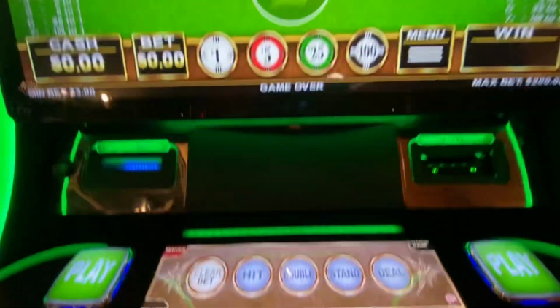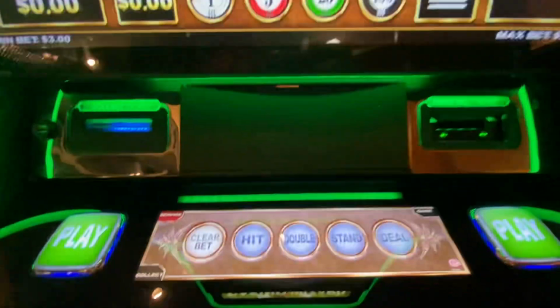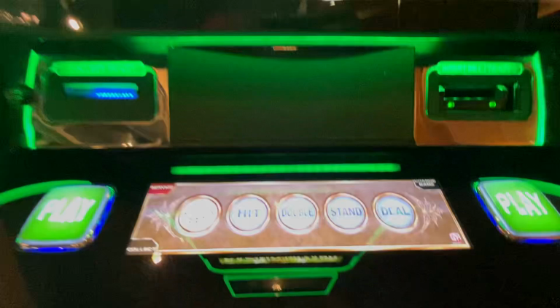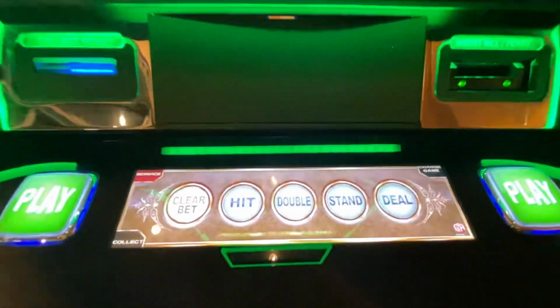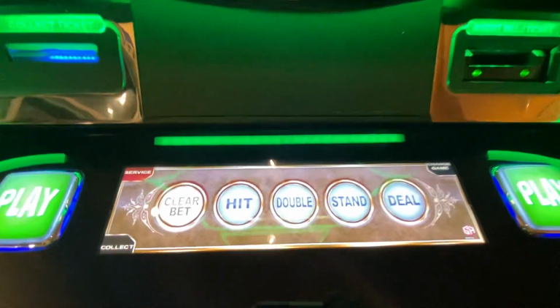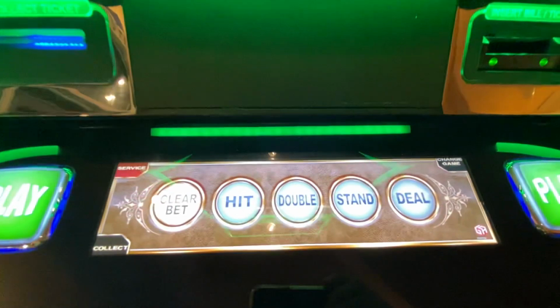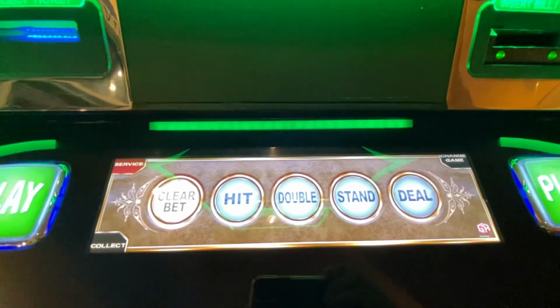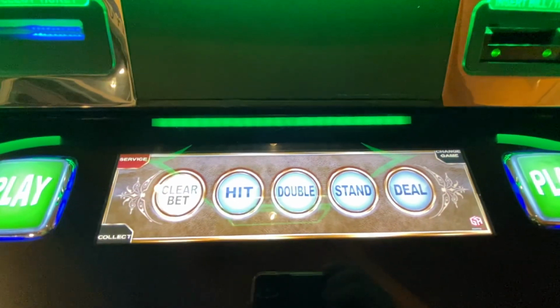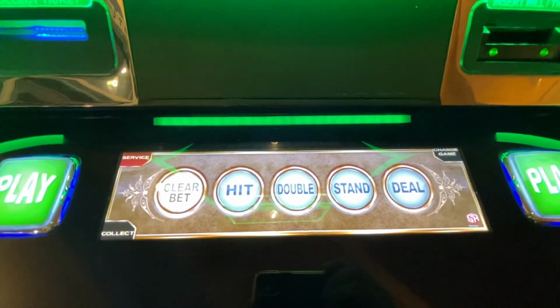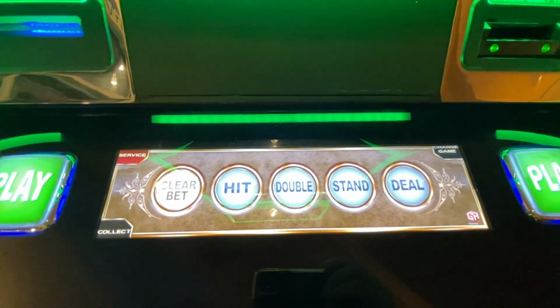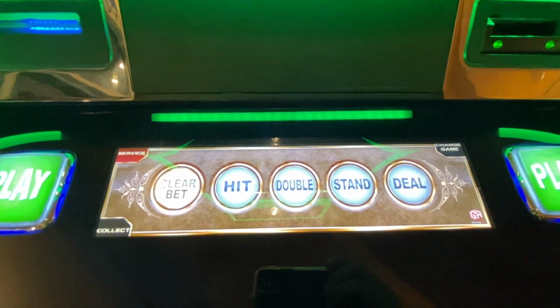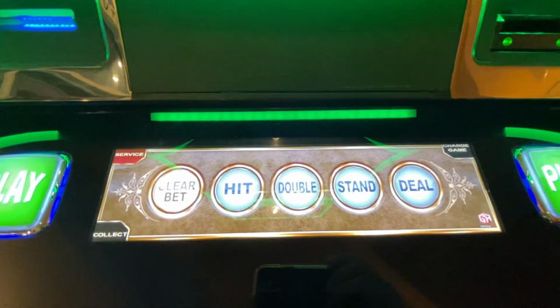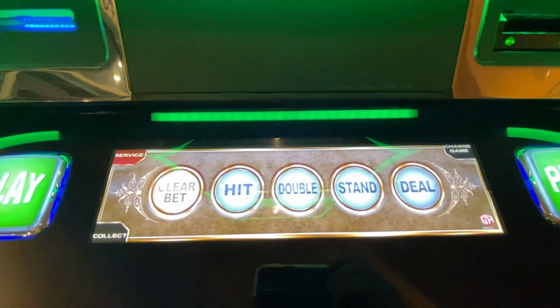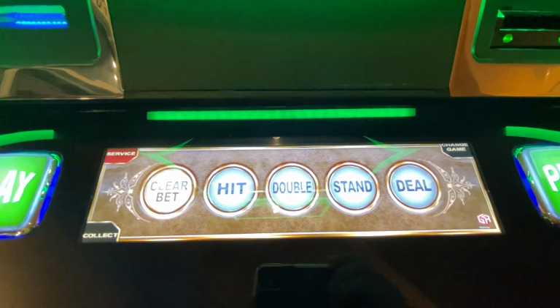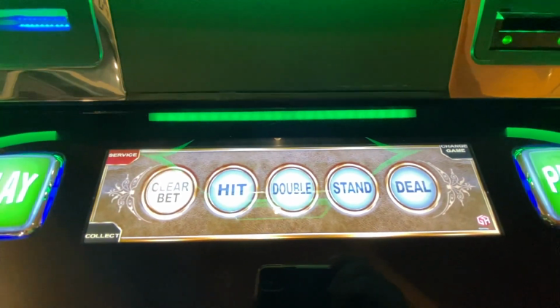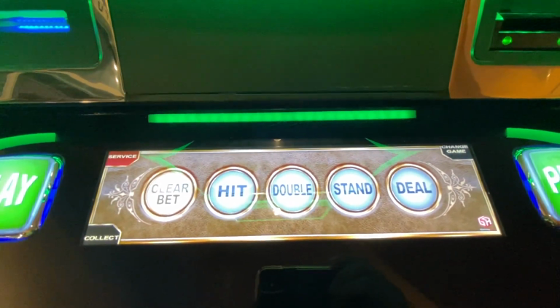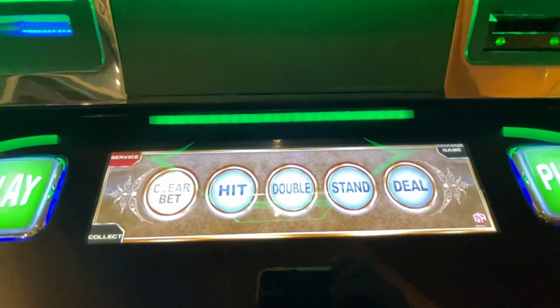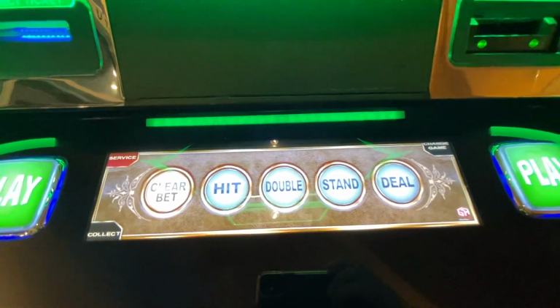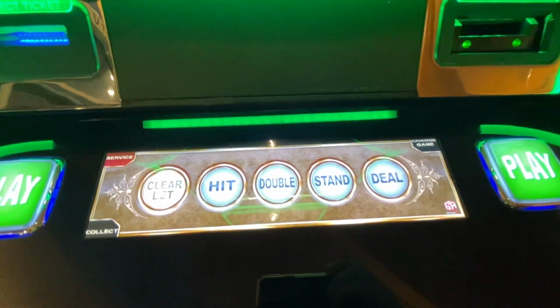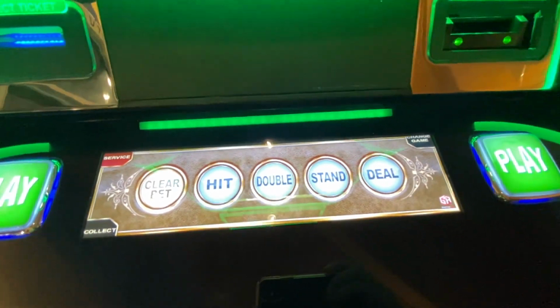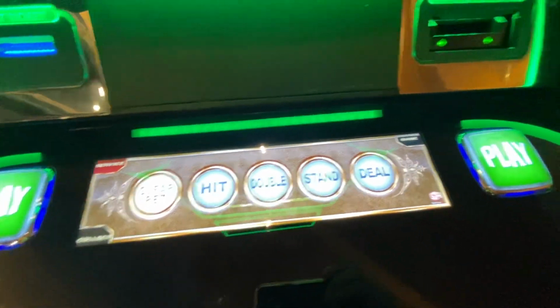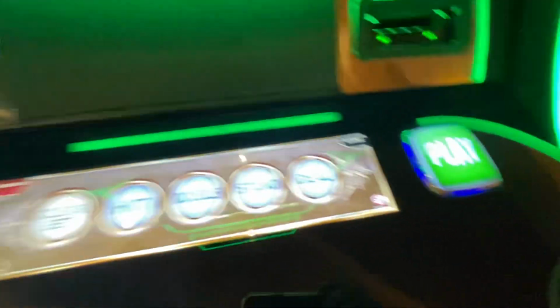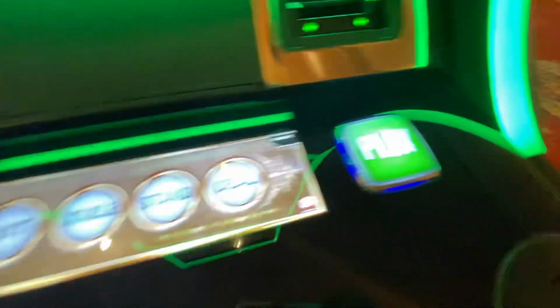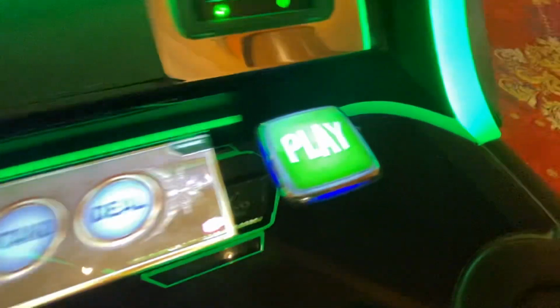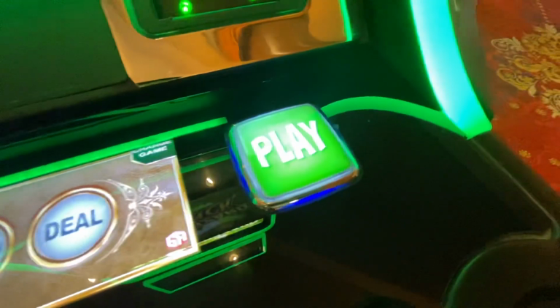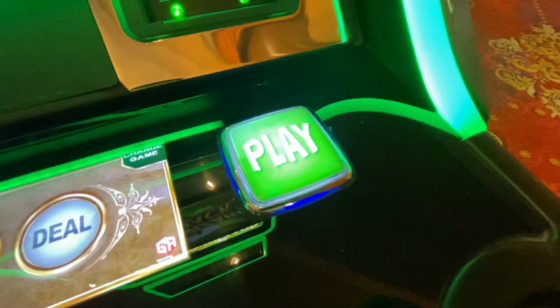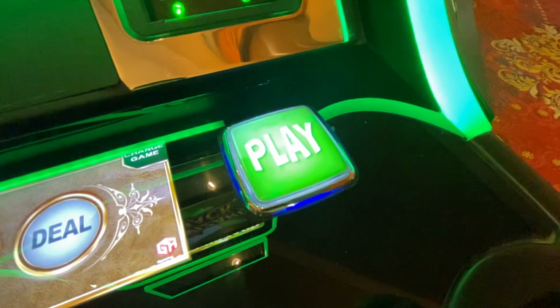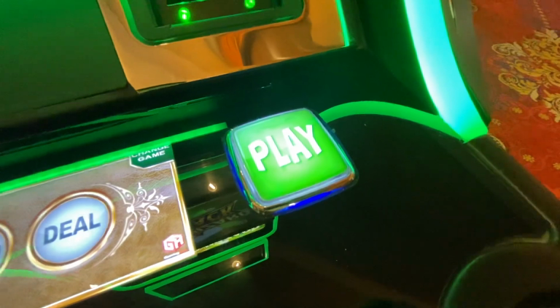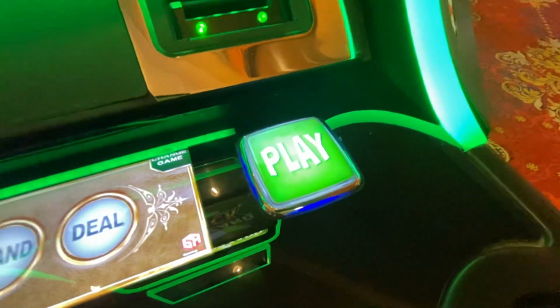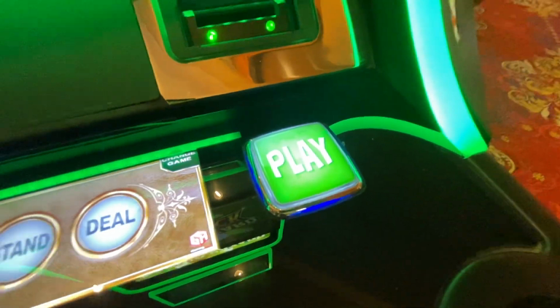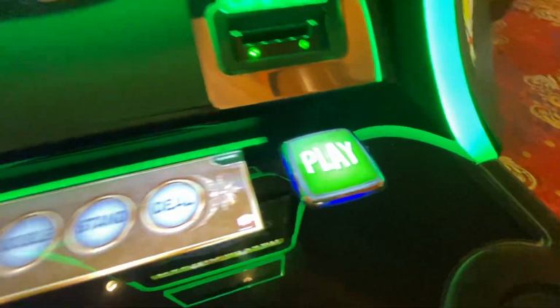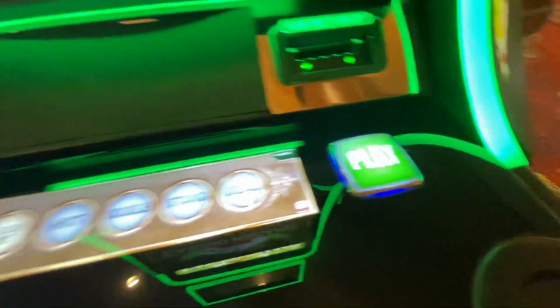Here are all the buttons you use to play the game. You get clear, hit, double, stand, or deal. You can also use the play buttons as well to deal.